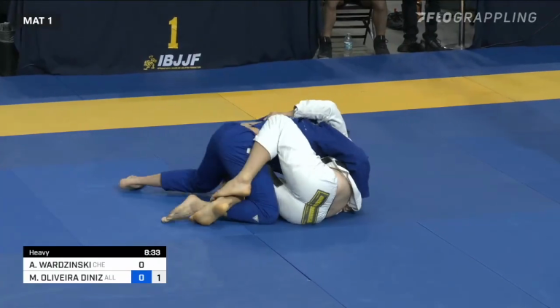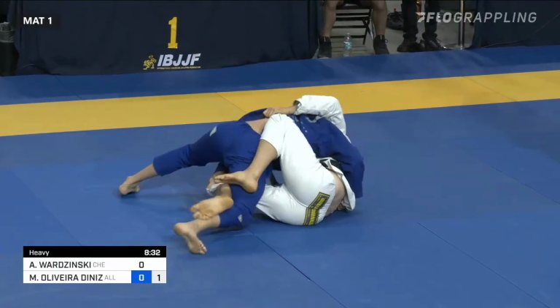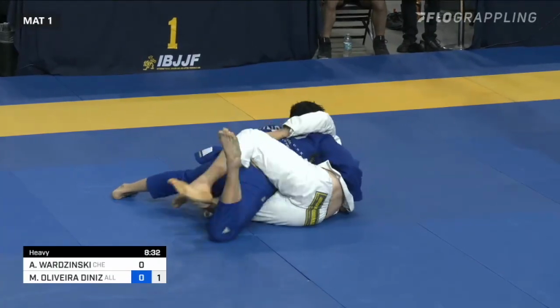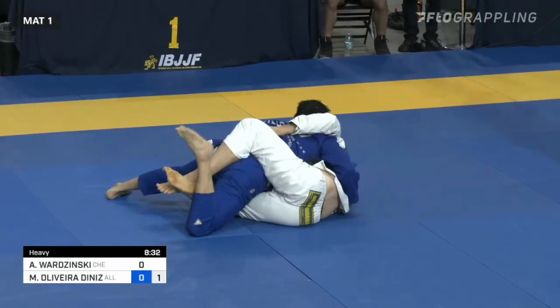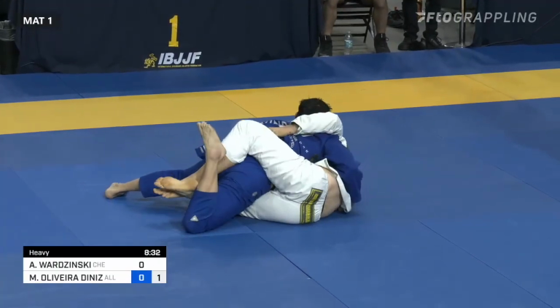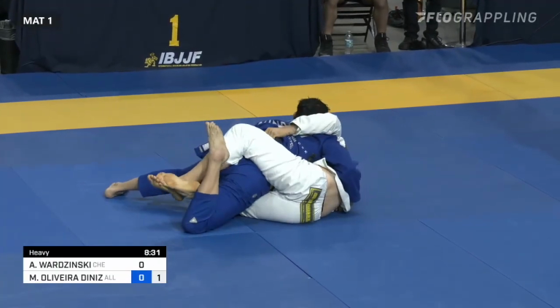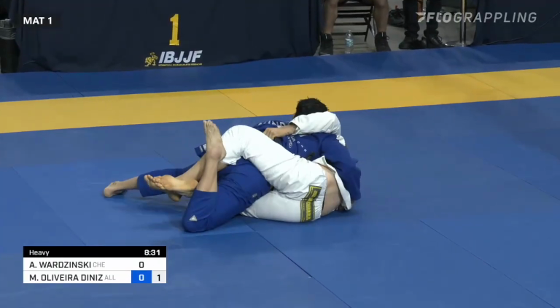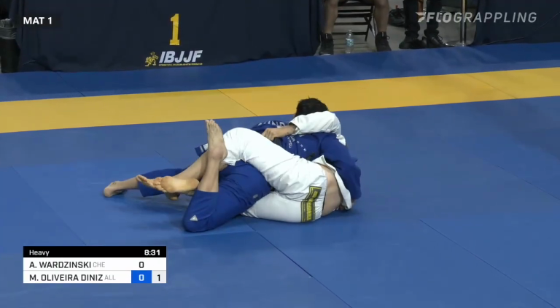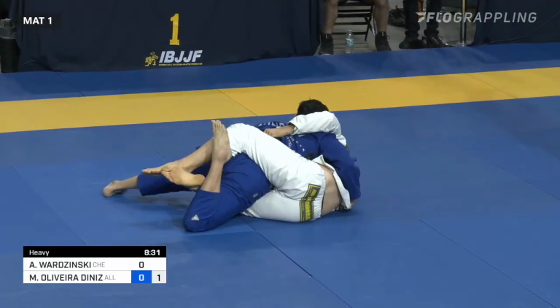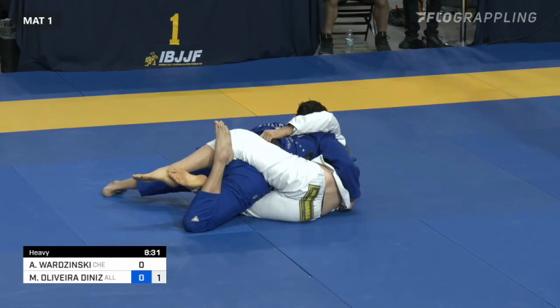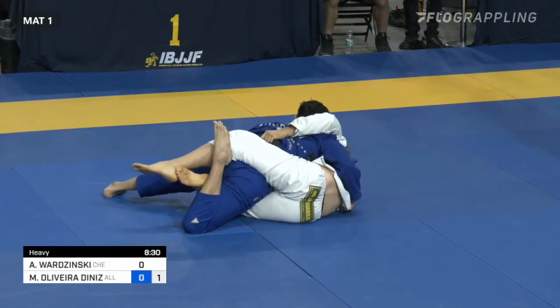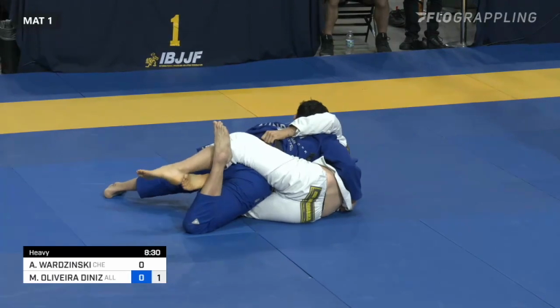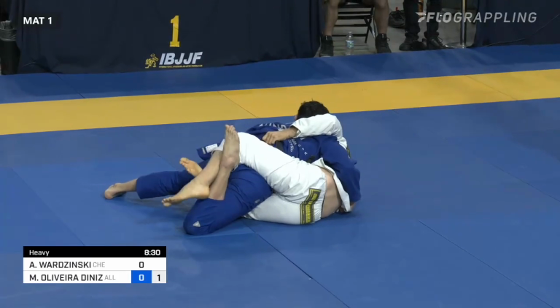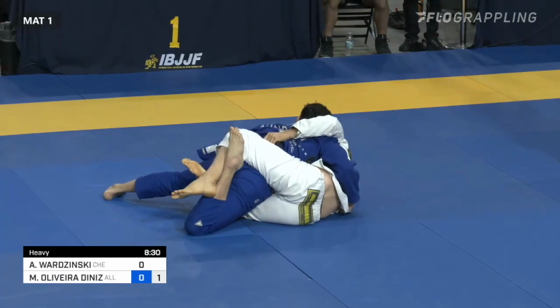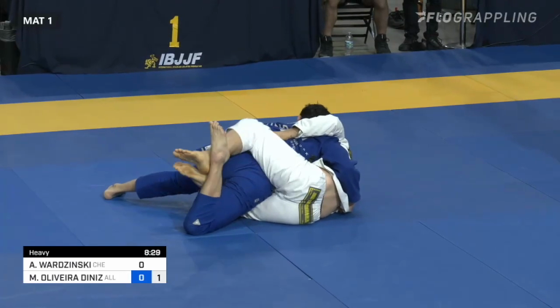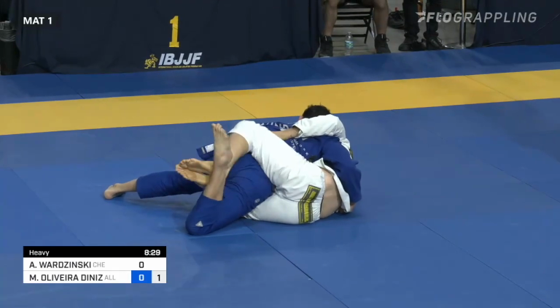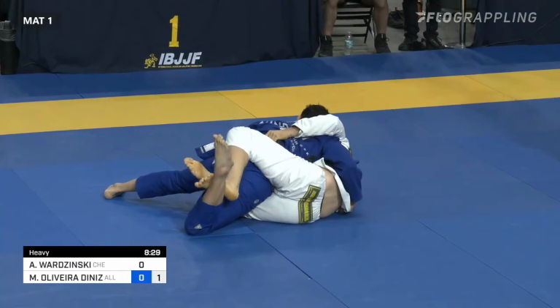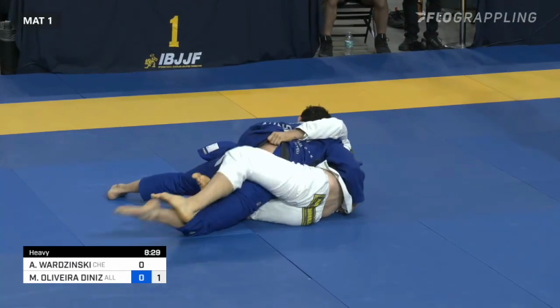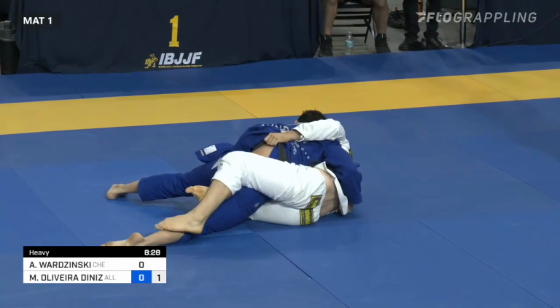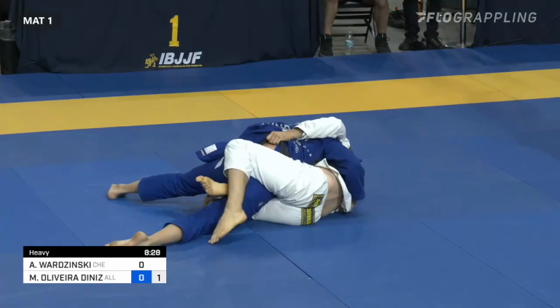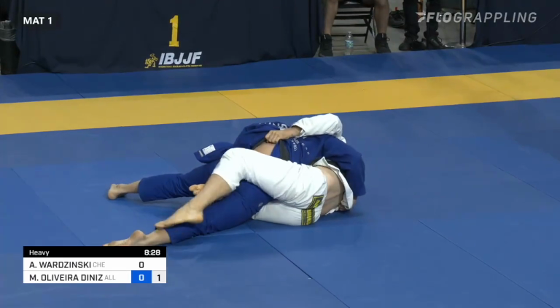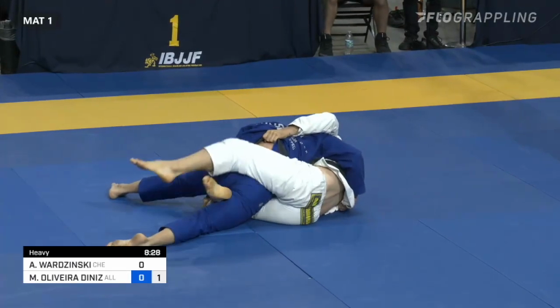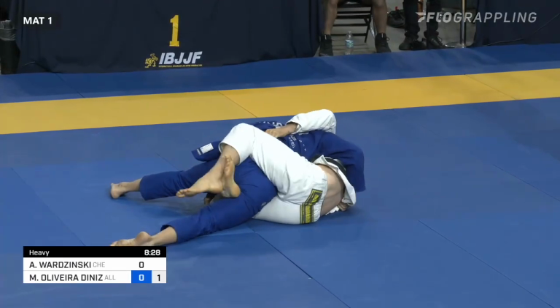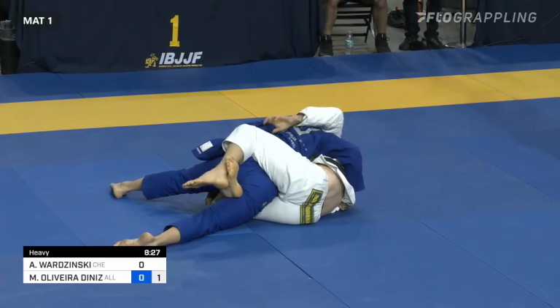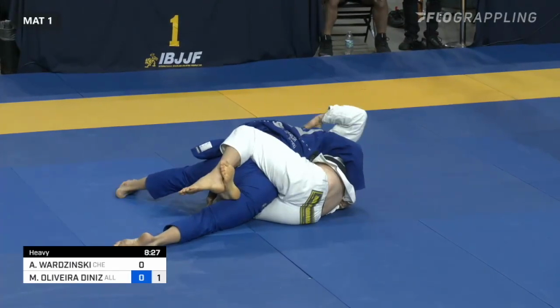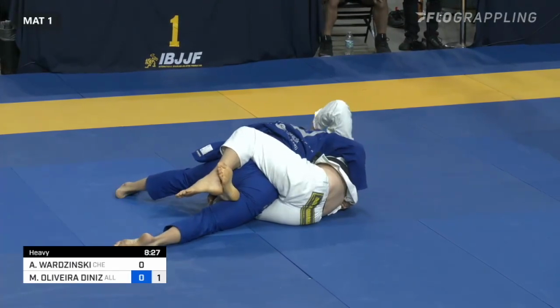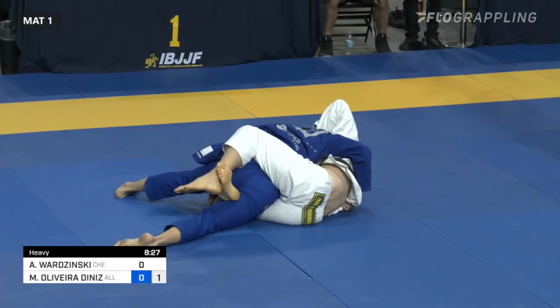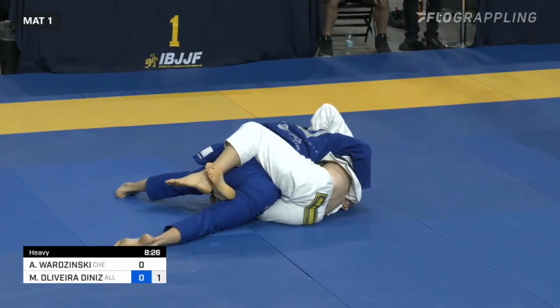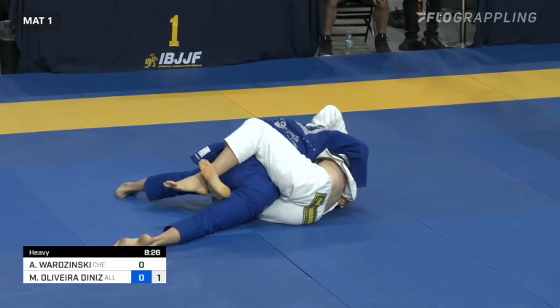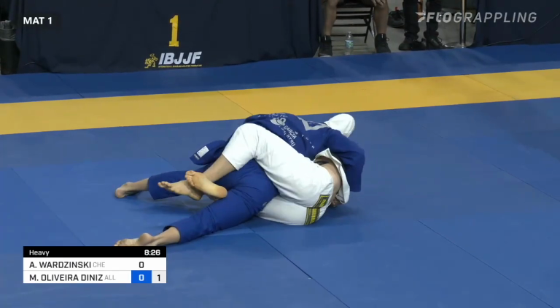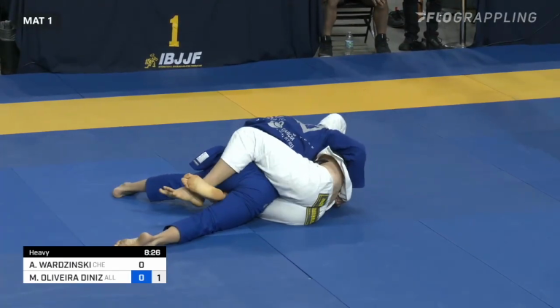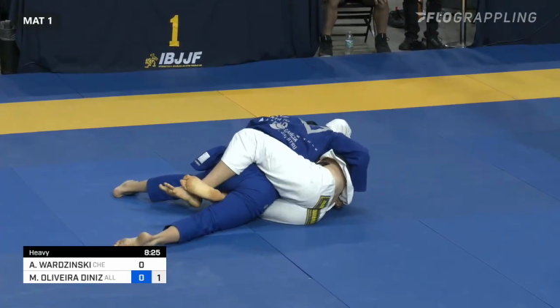Taller even for the body type that you might see most Butterfly Guard players. It's generally something that people with shorter legs will favor.